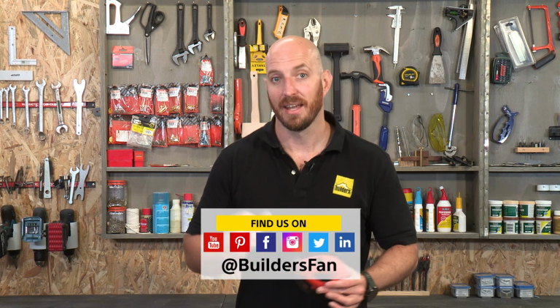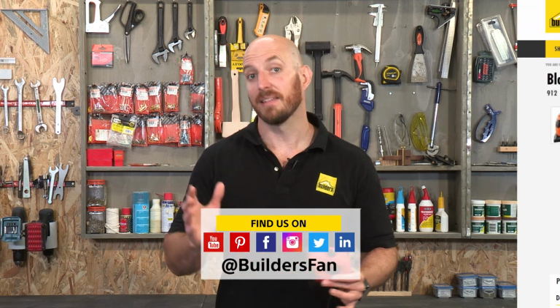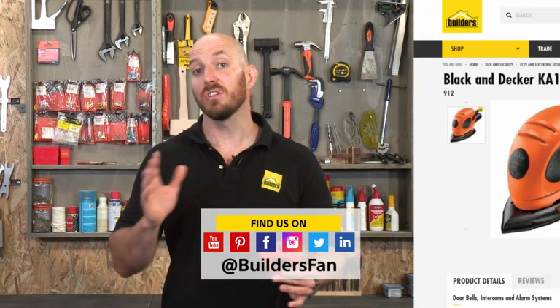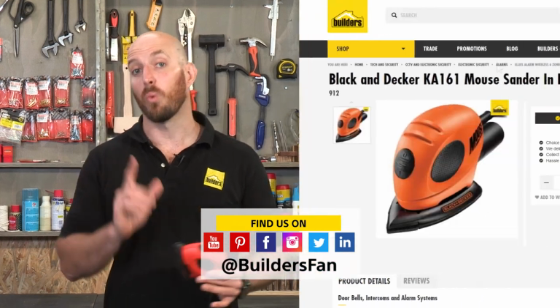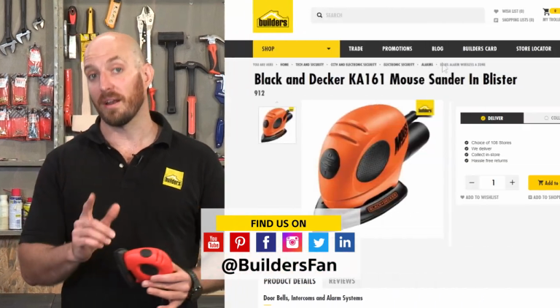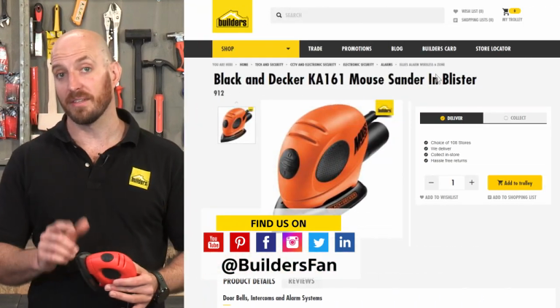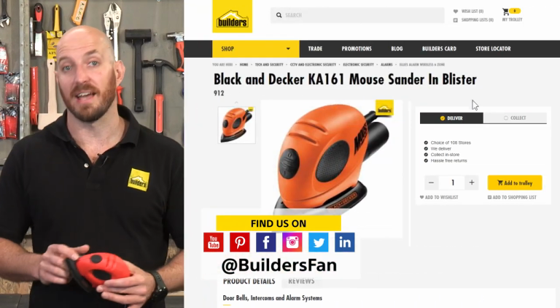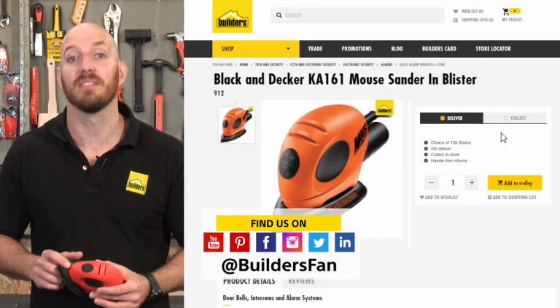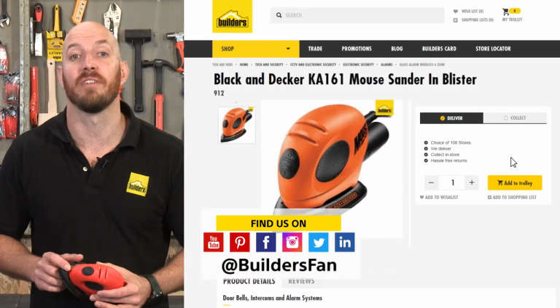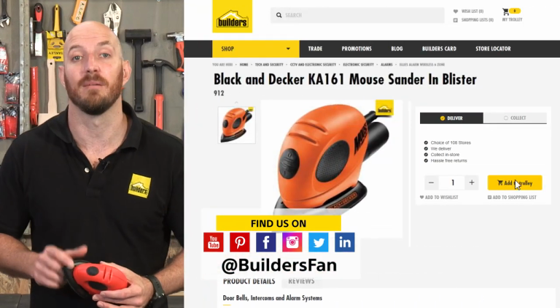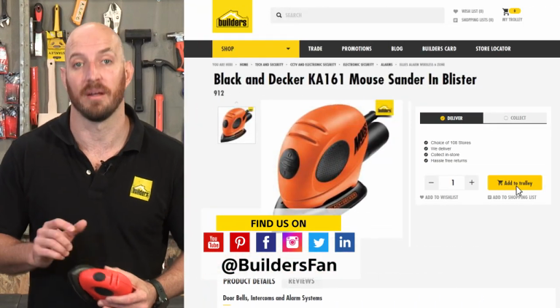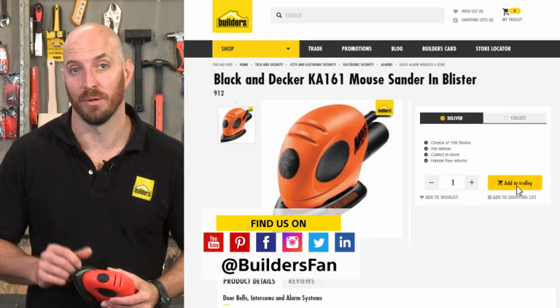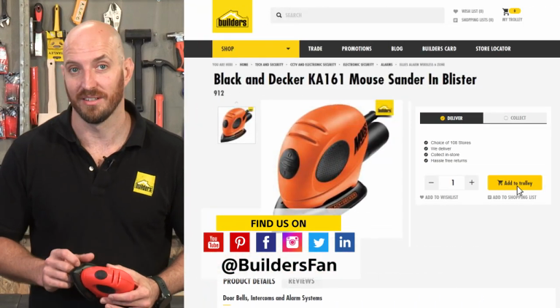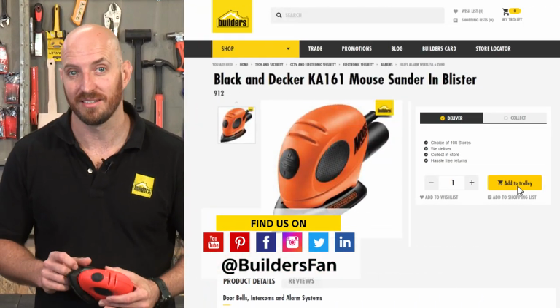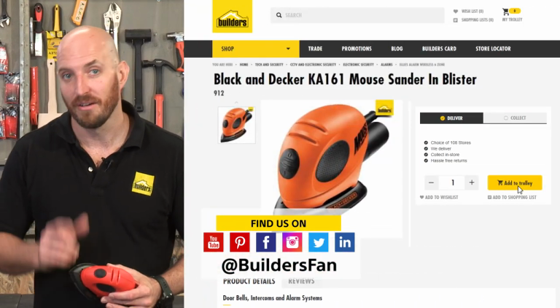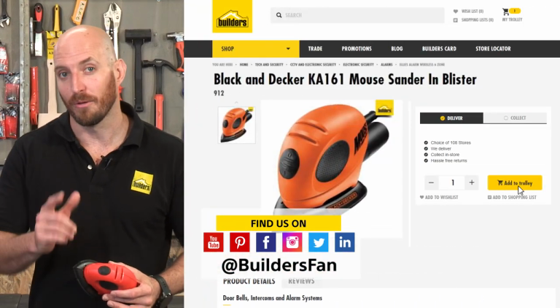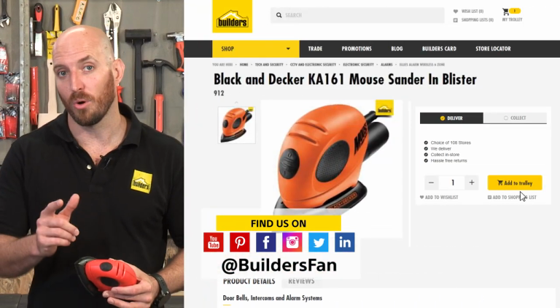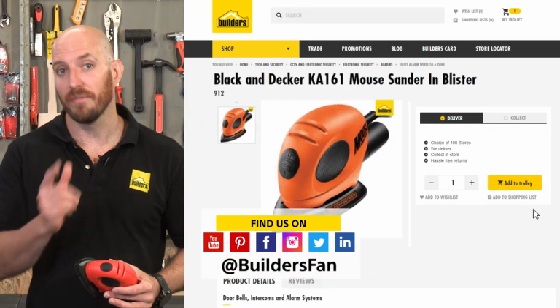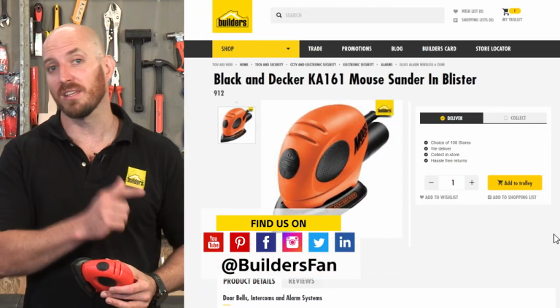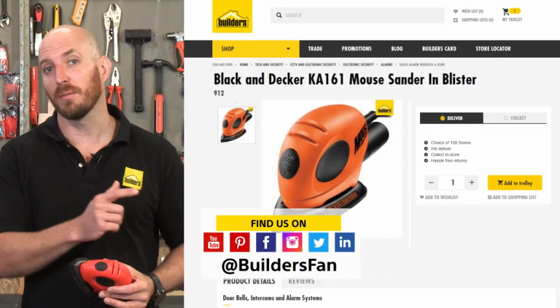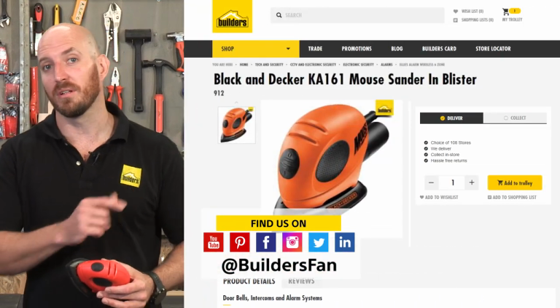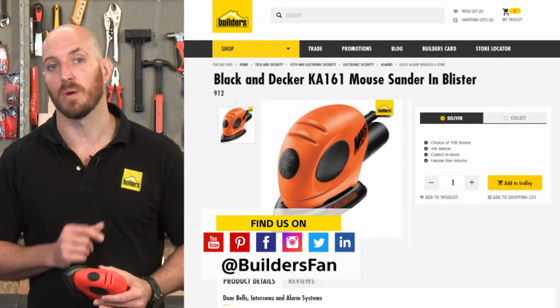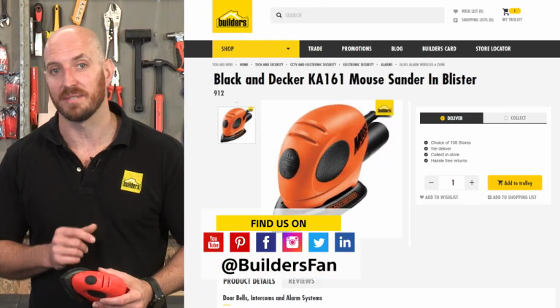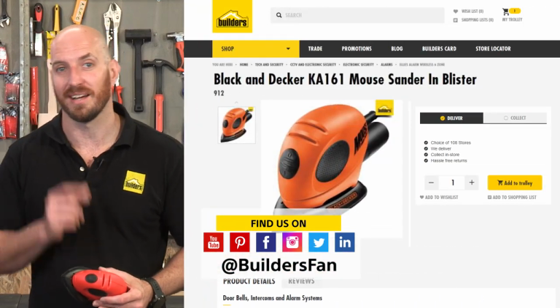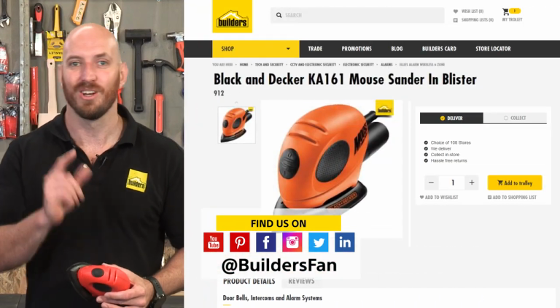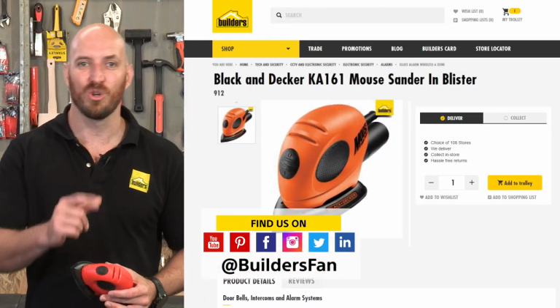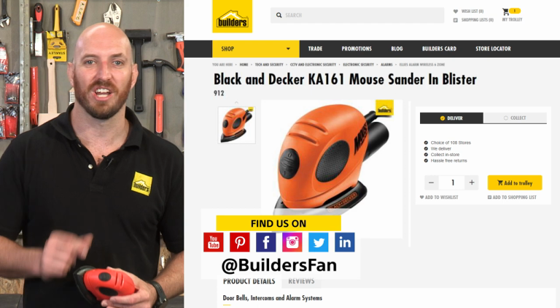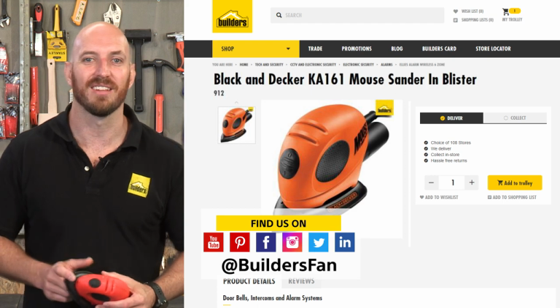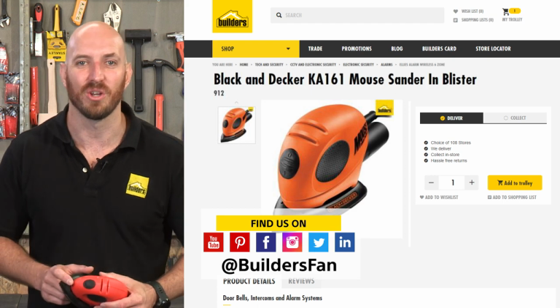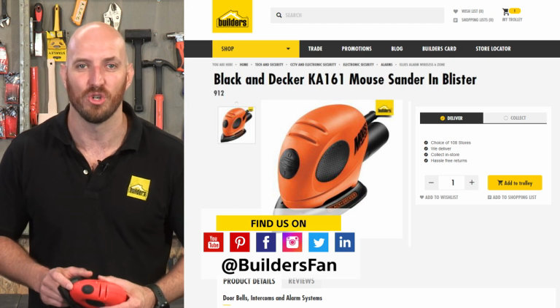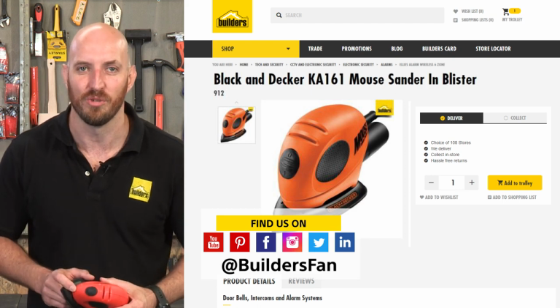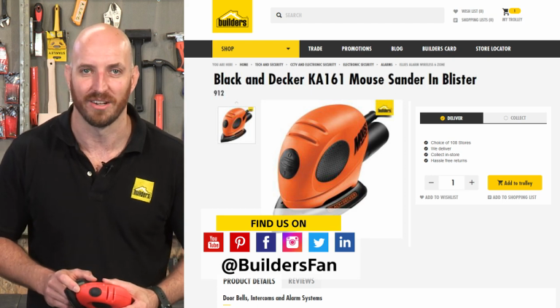This is just one of the sanders available at Builders. For more, visit the Builders website or check out the YouTube channel.